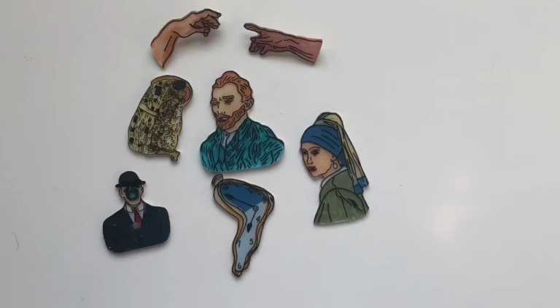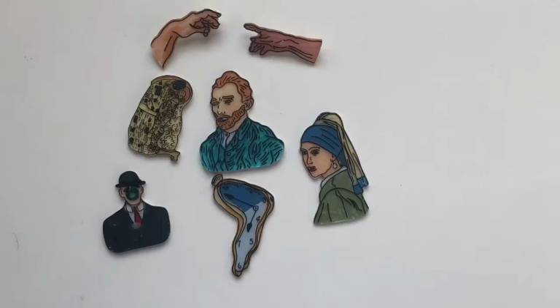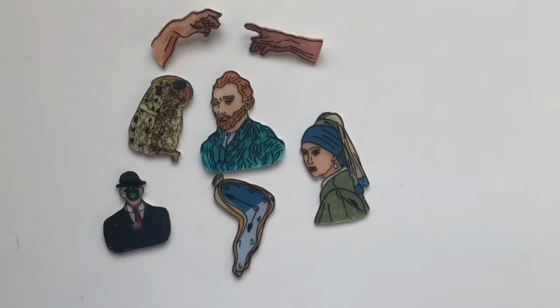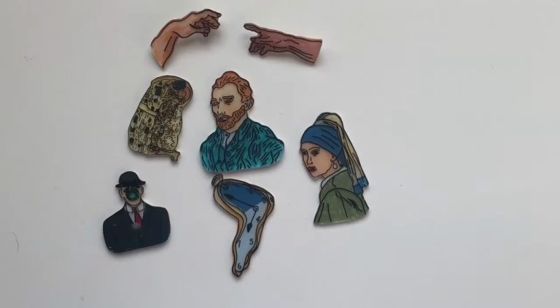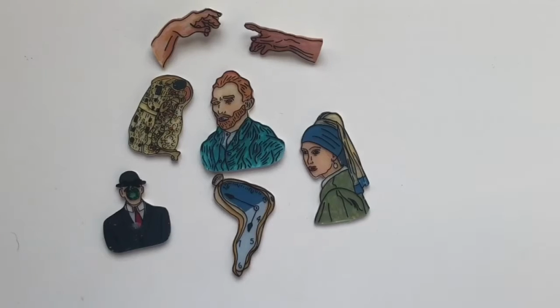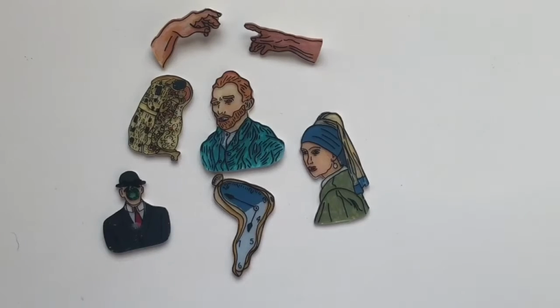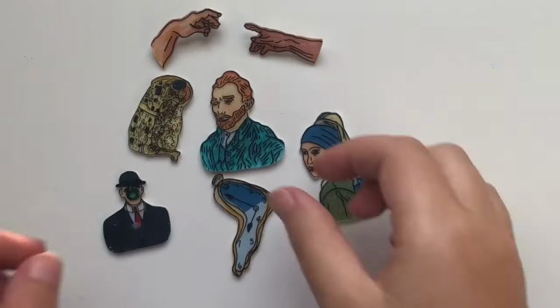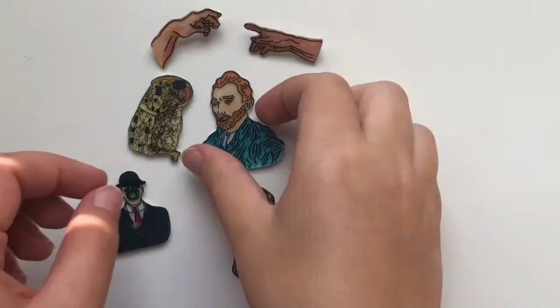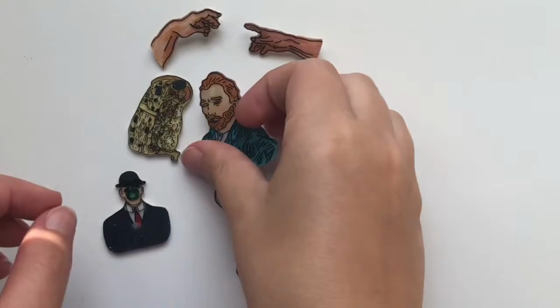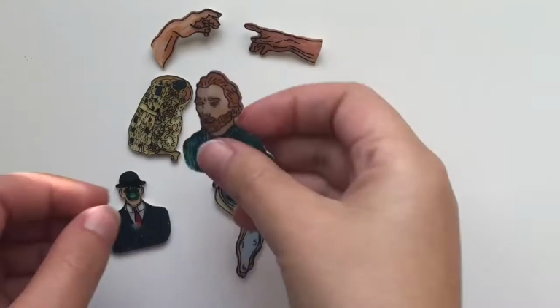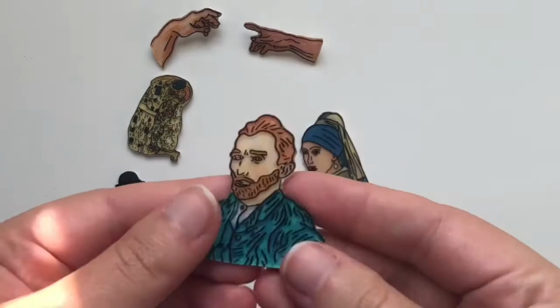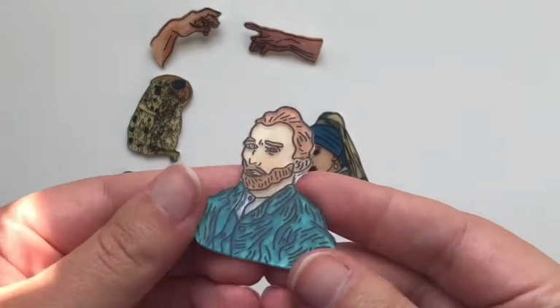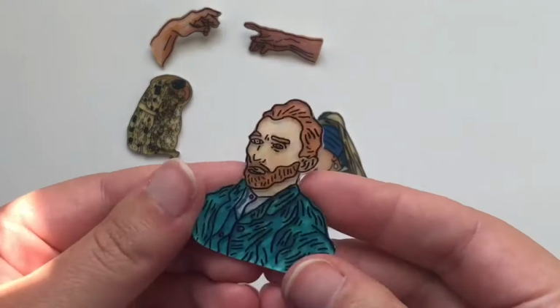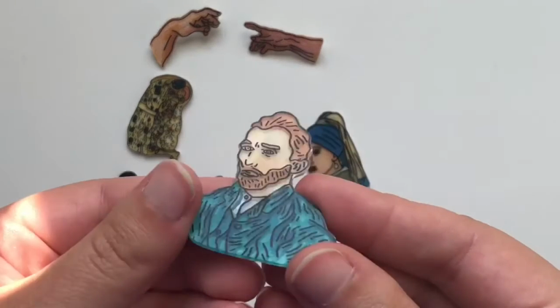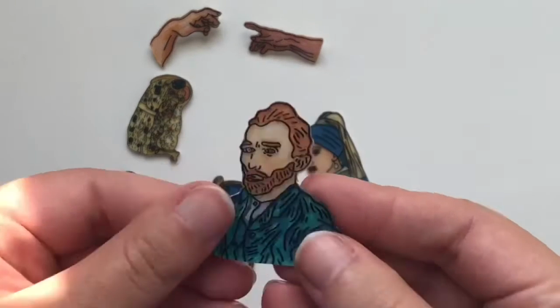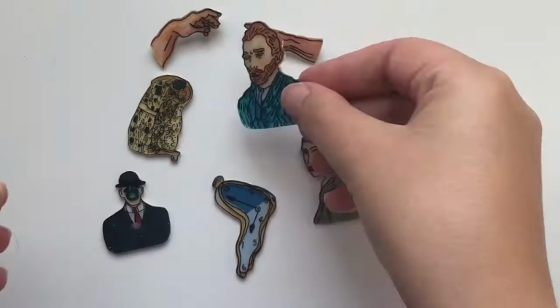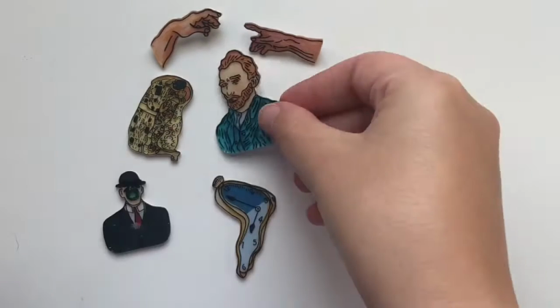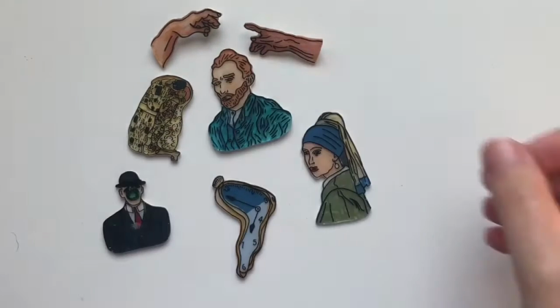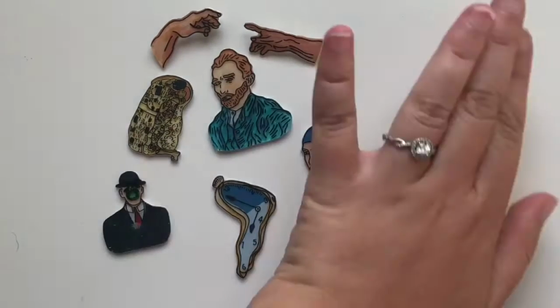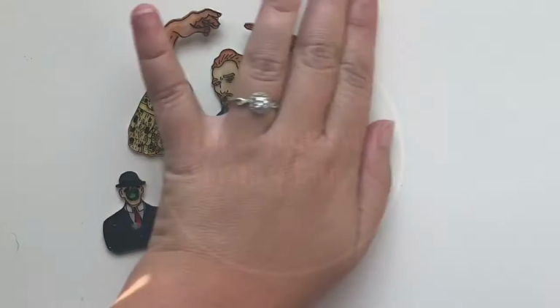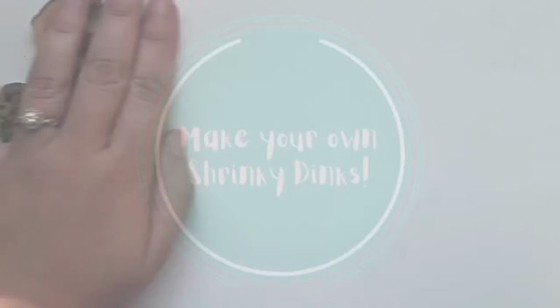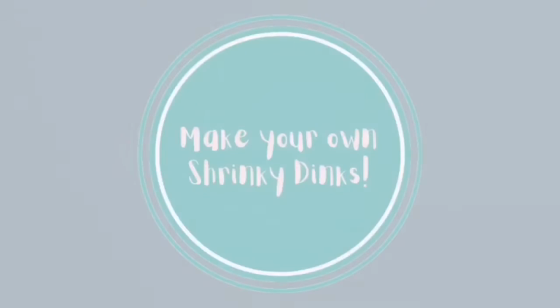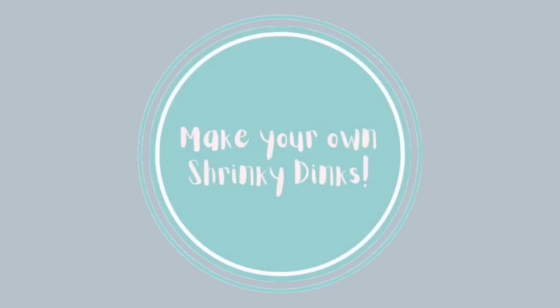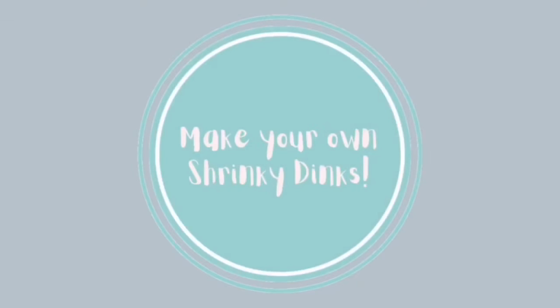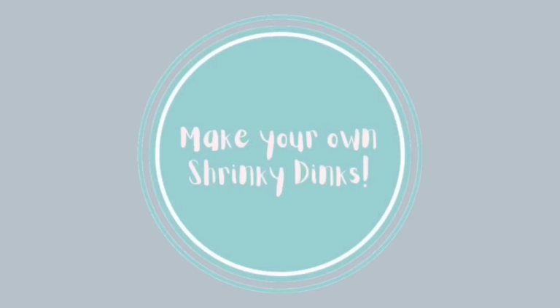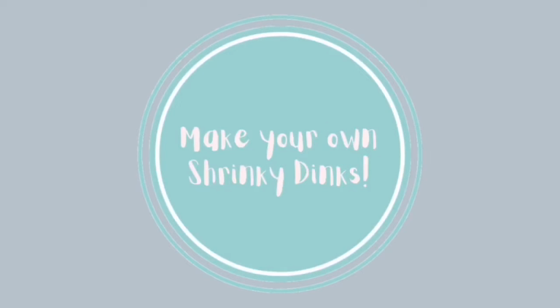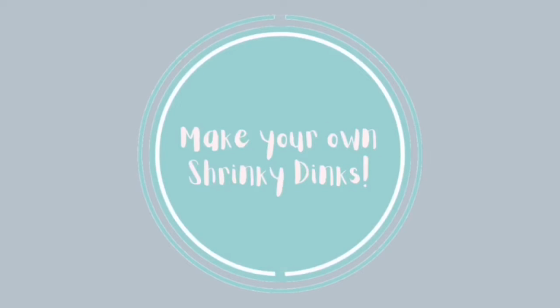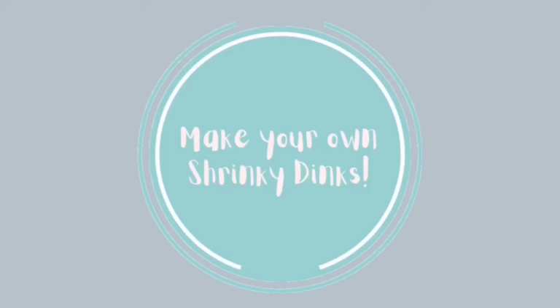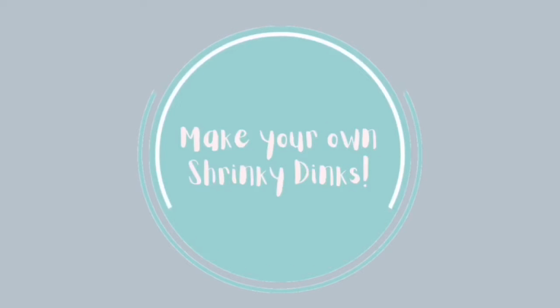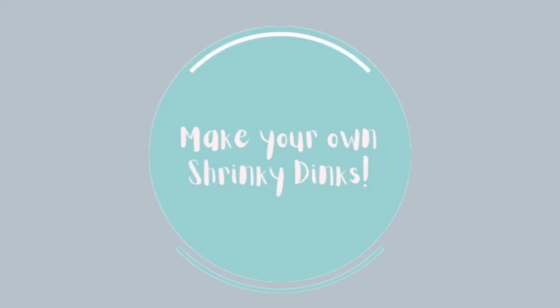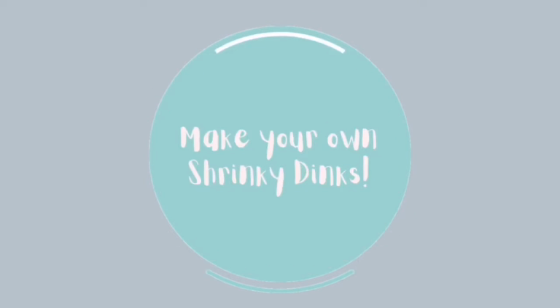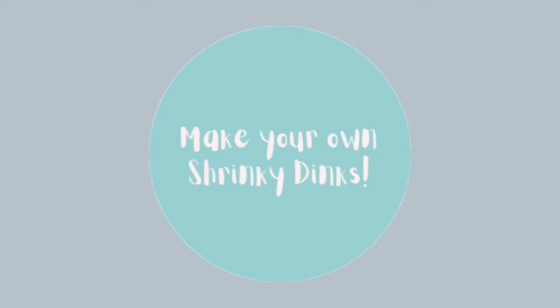Hello and welcome! Today I will be showing you how to make some super easy shrinky dinks.